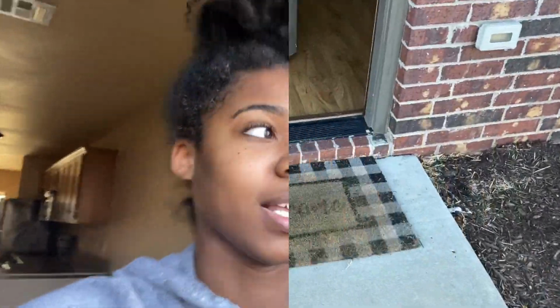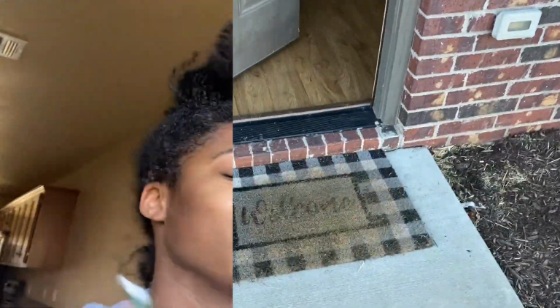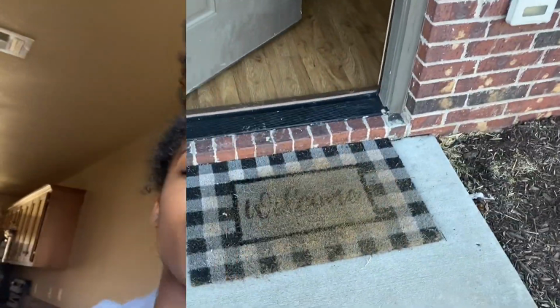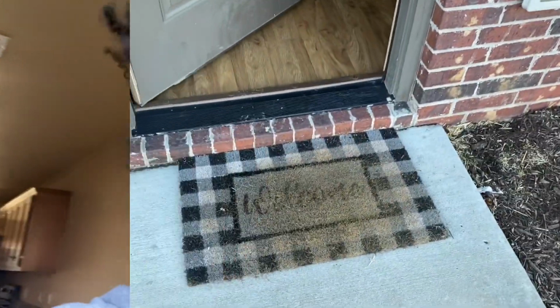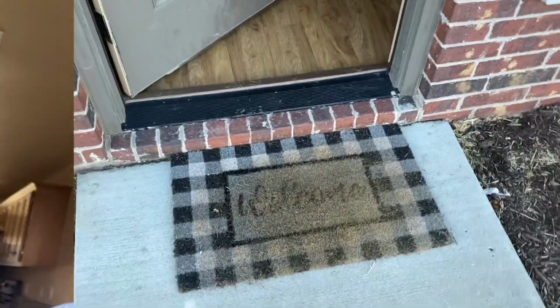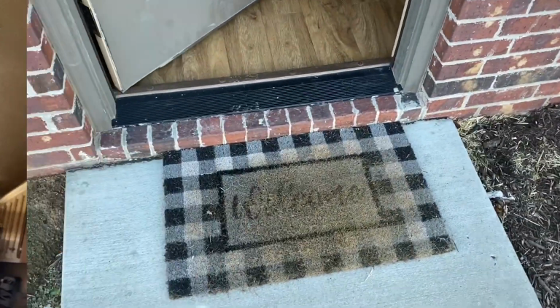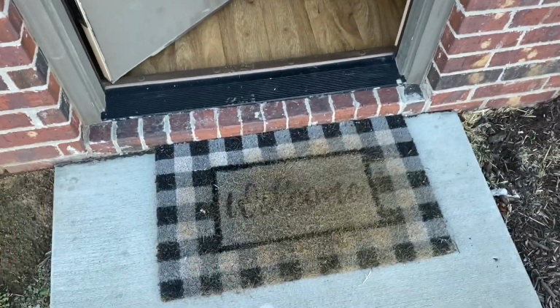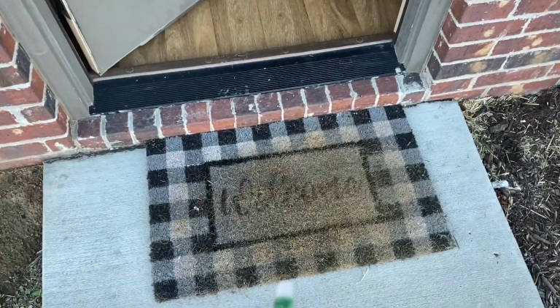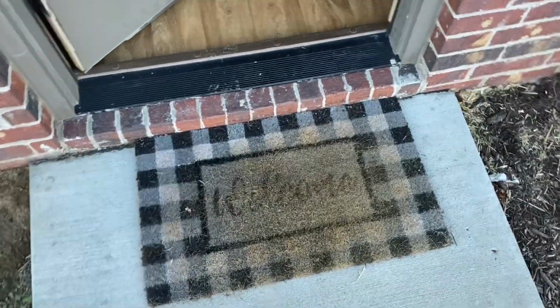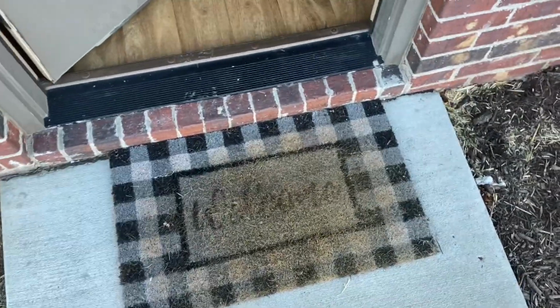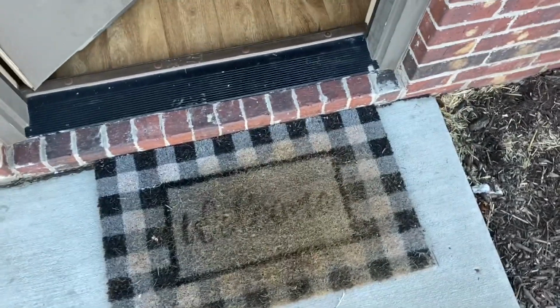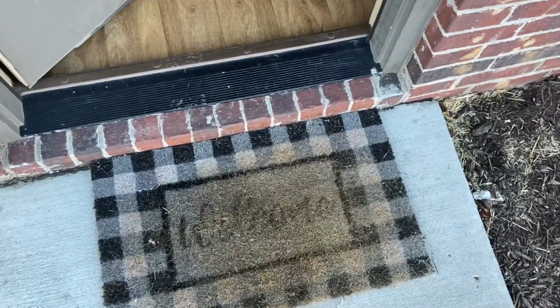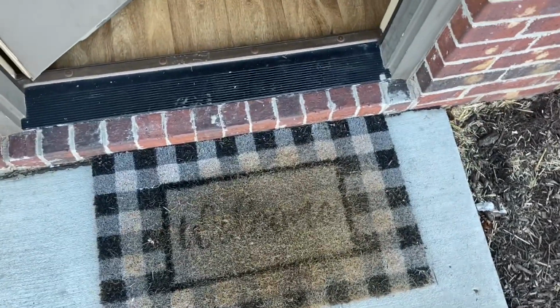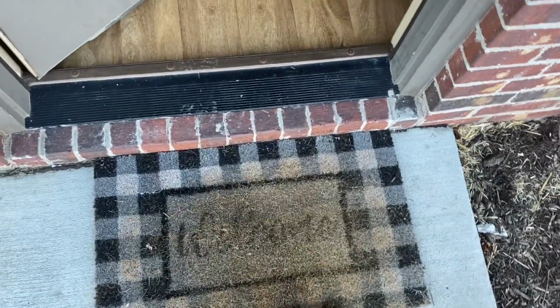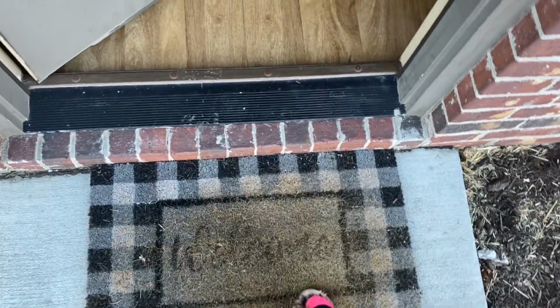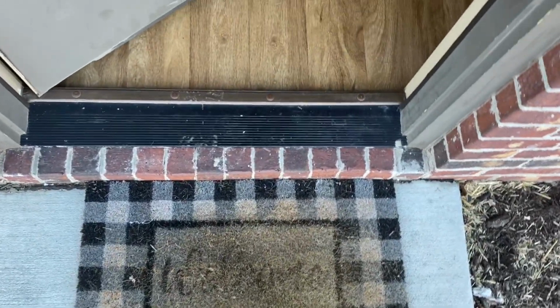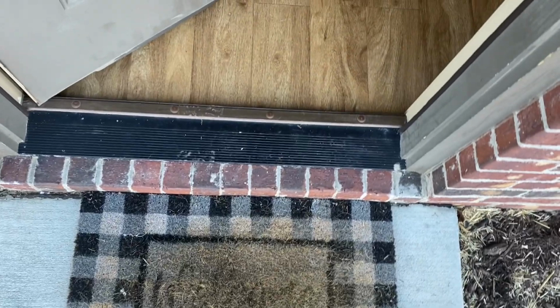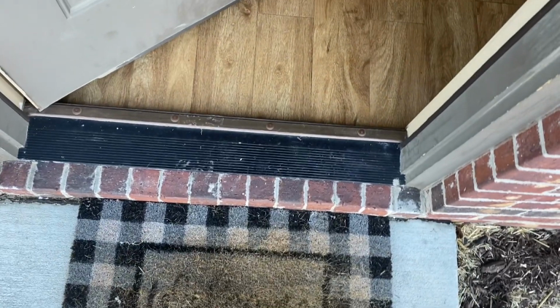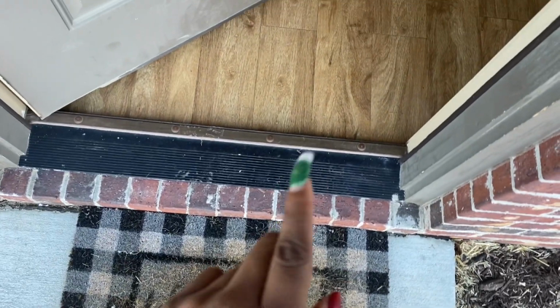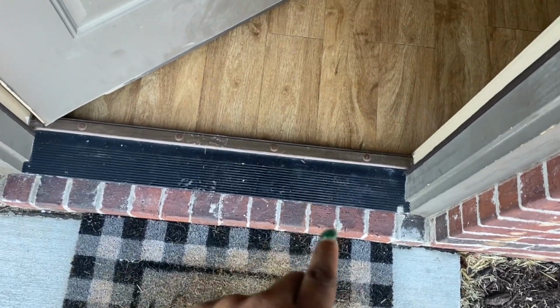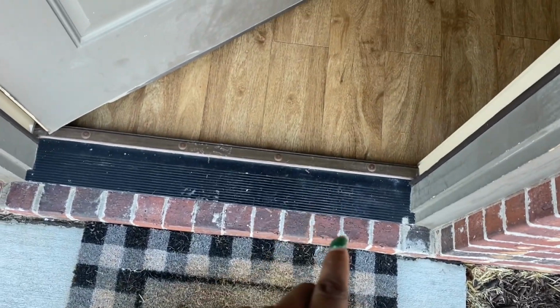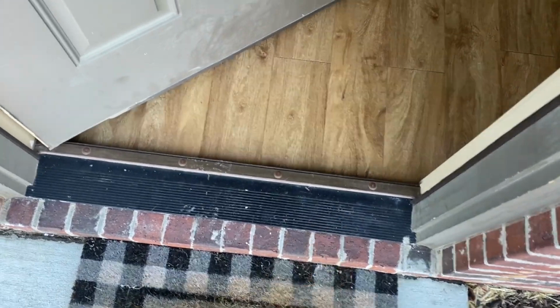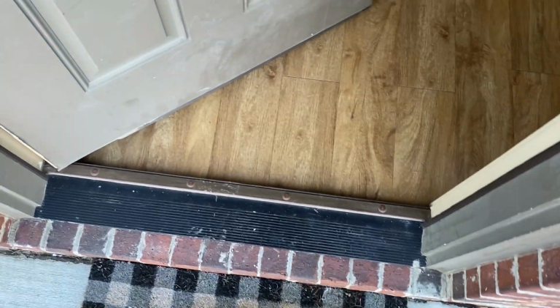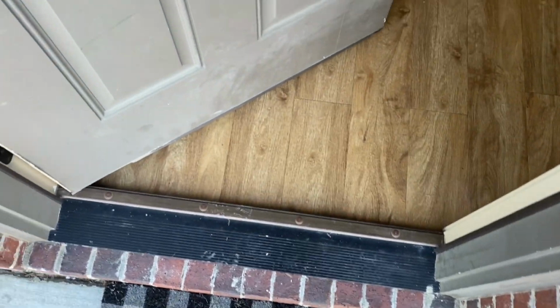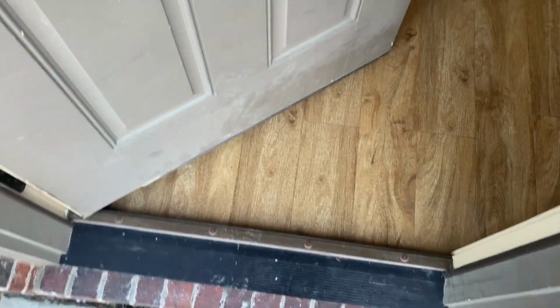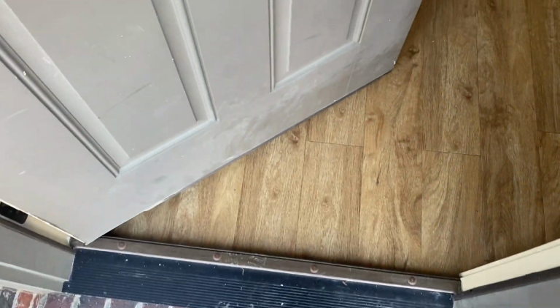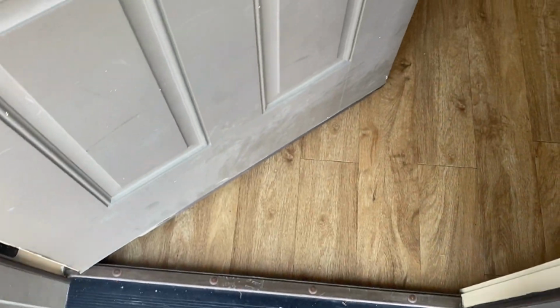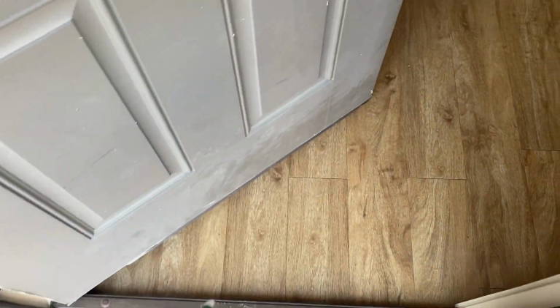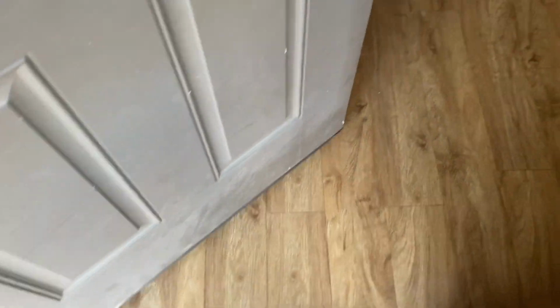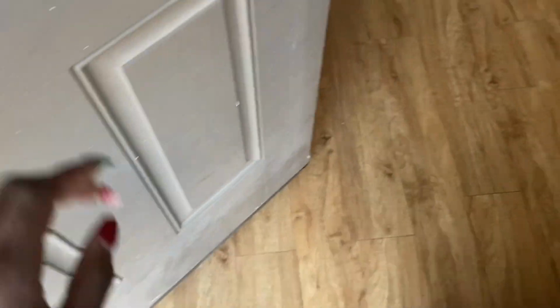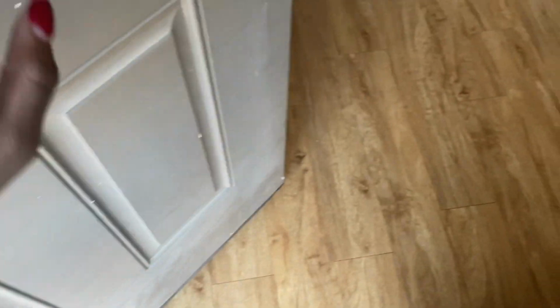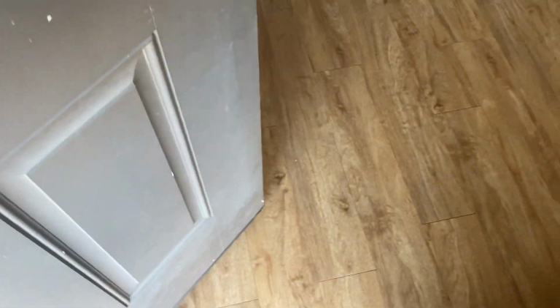The neighbors downstairs left their ugly welcome mat. I'm going to get rid of it because I don't like them.